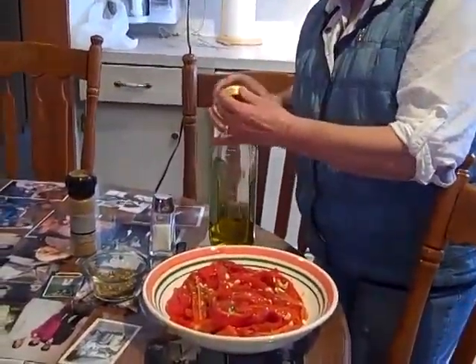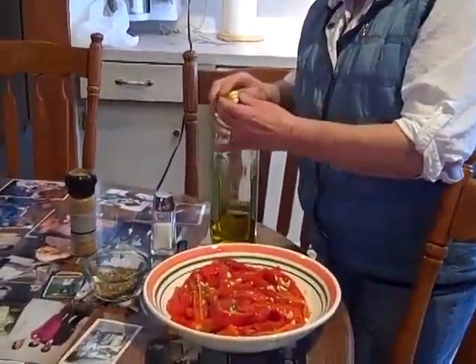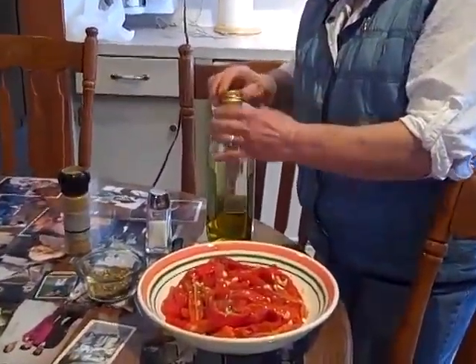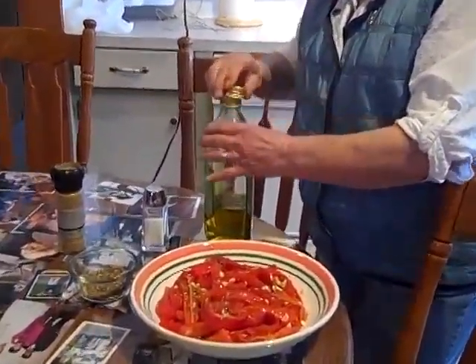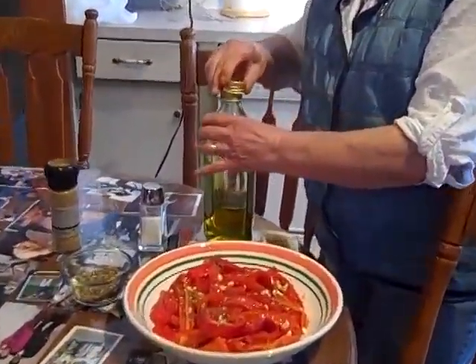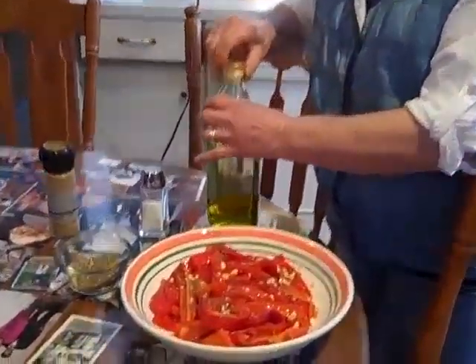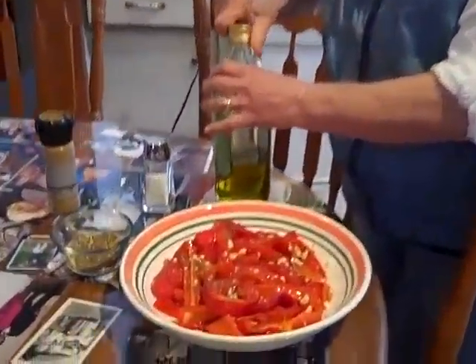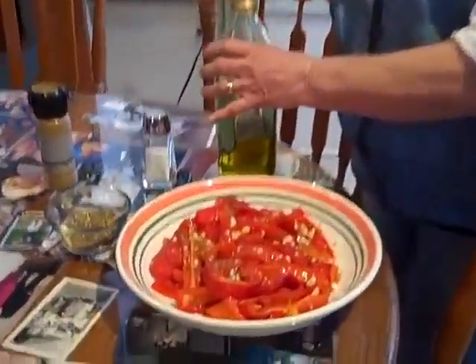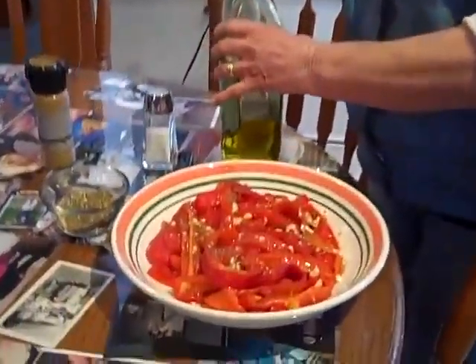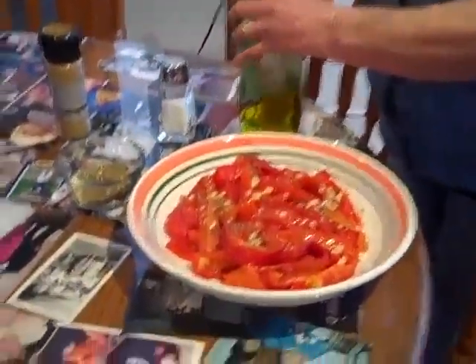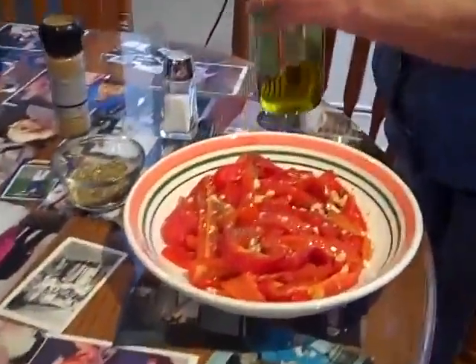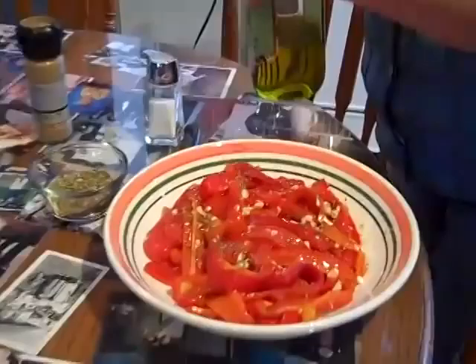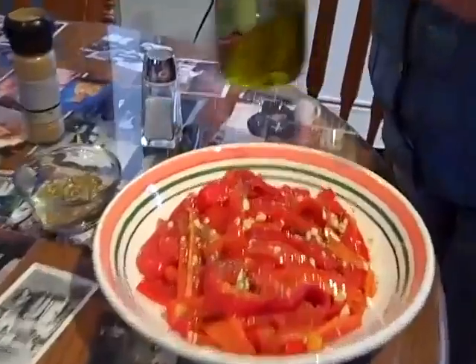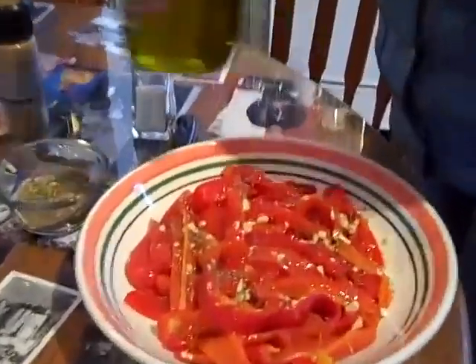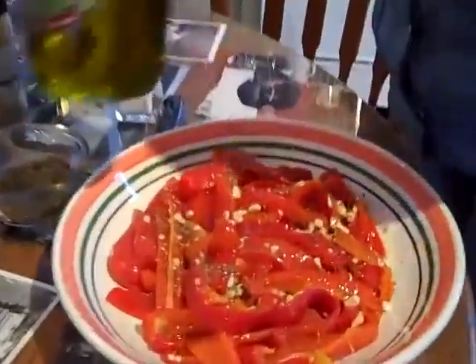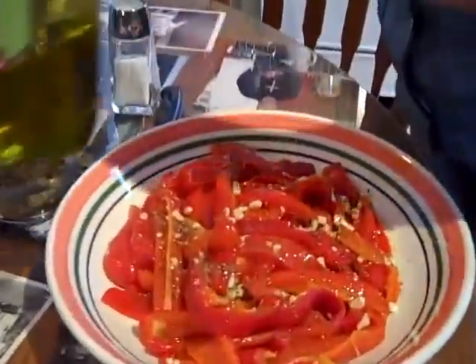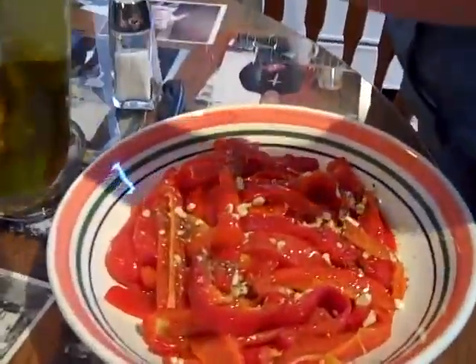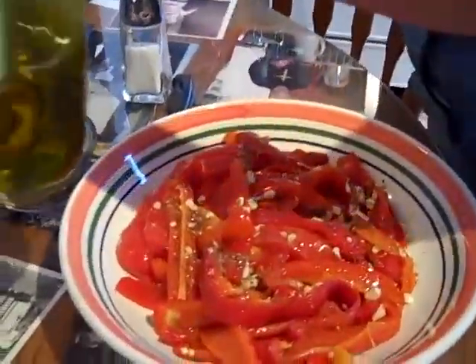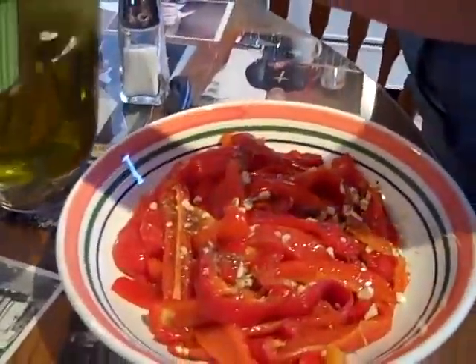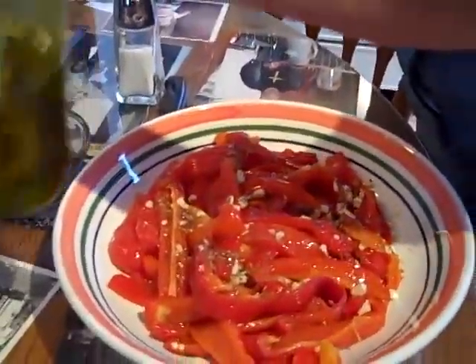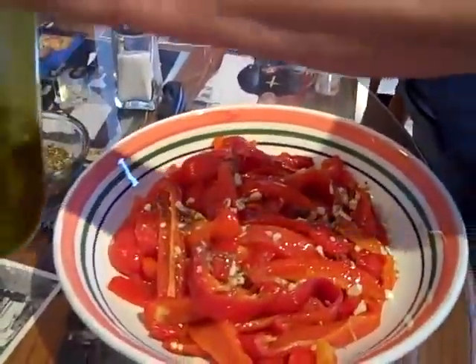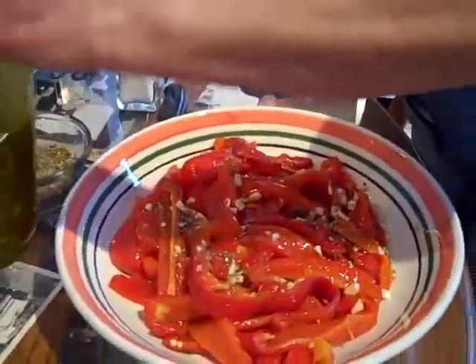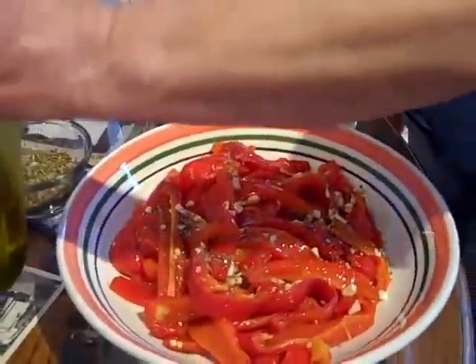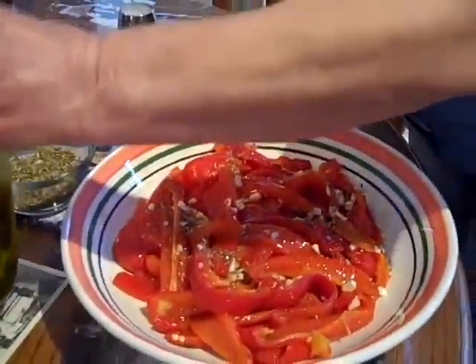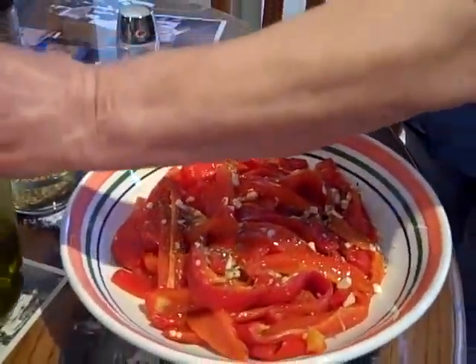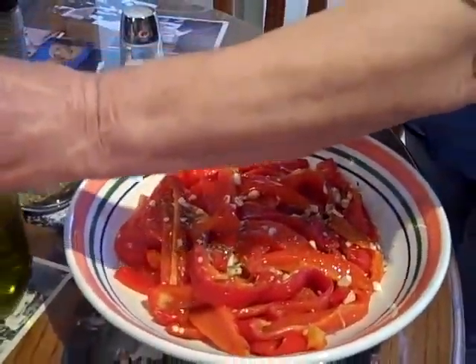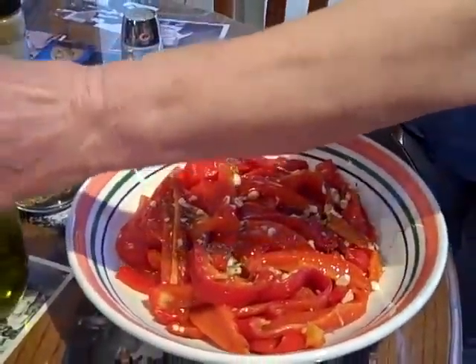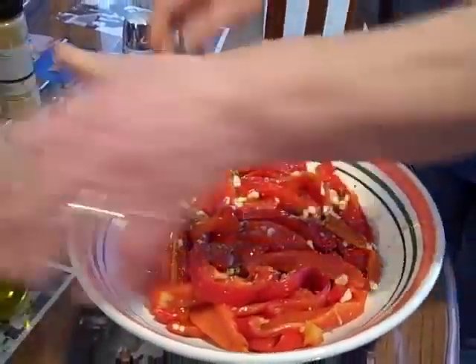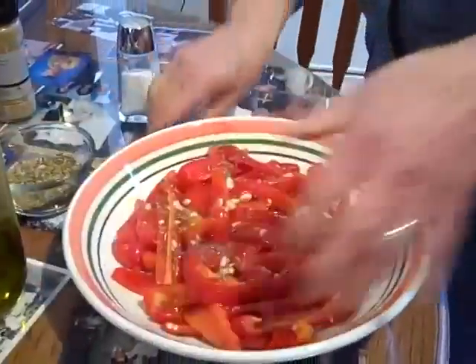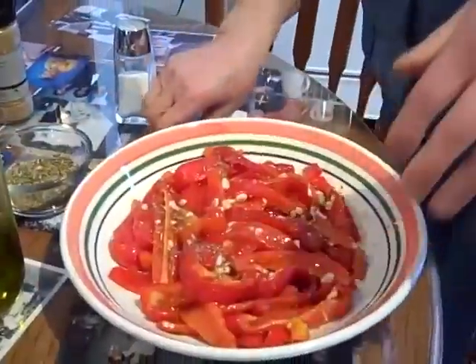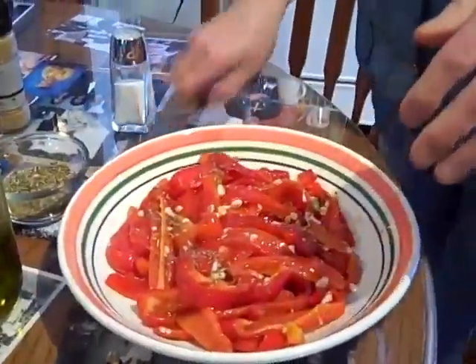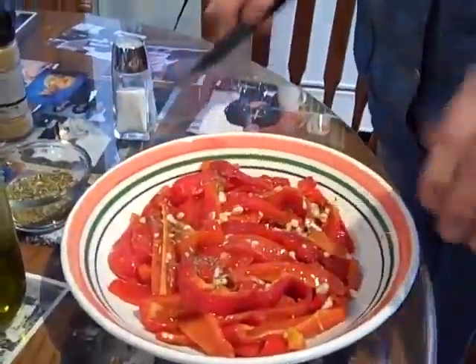Voila! We have some nice roasted peppers to go with our beautiful tallella.